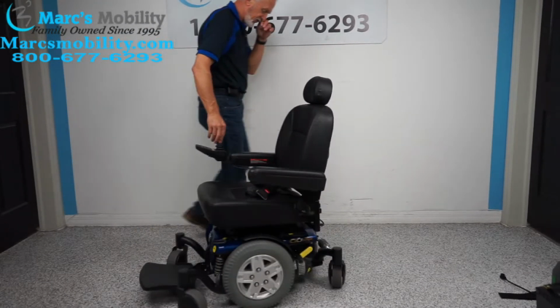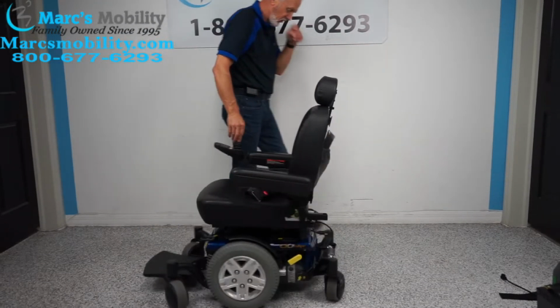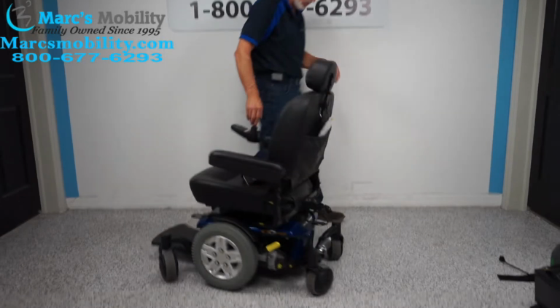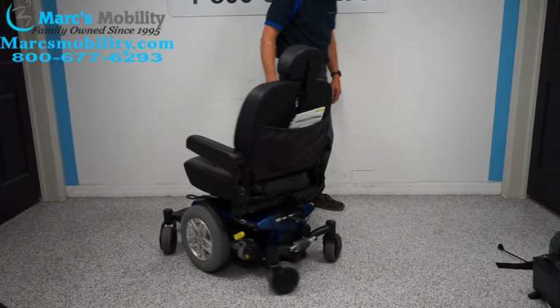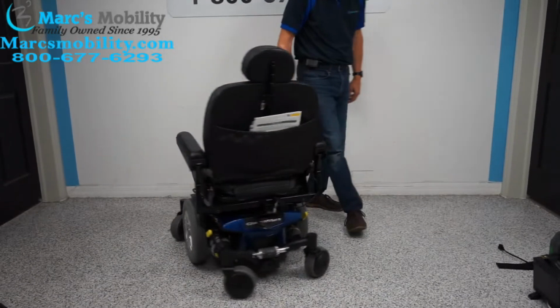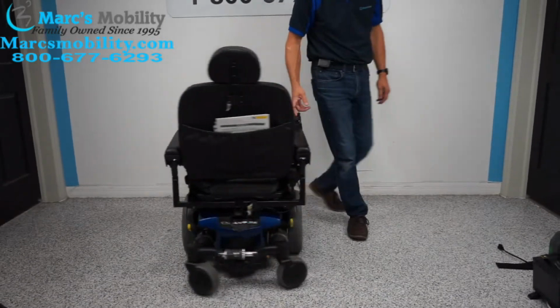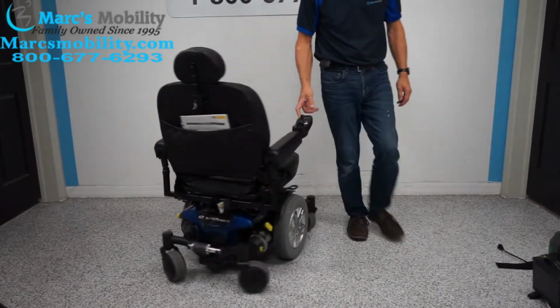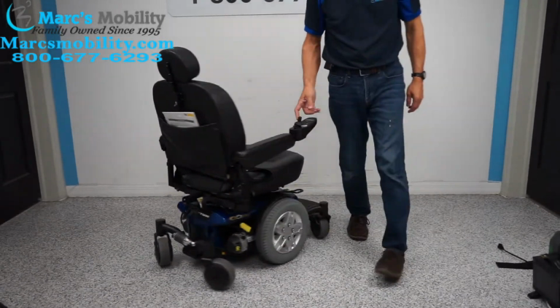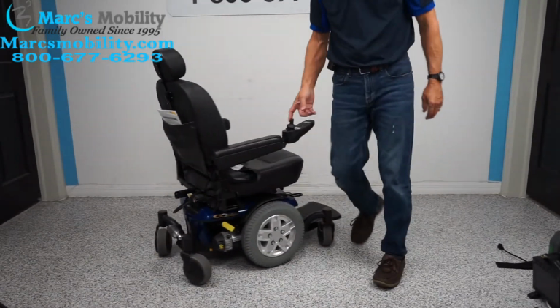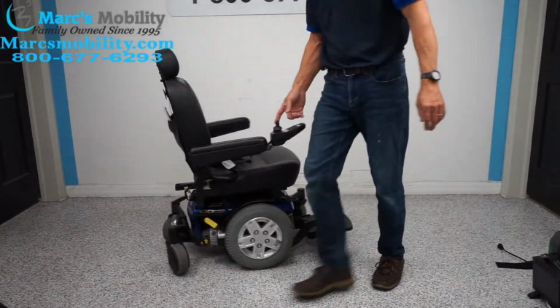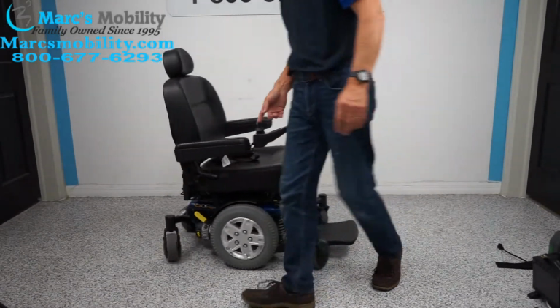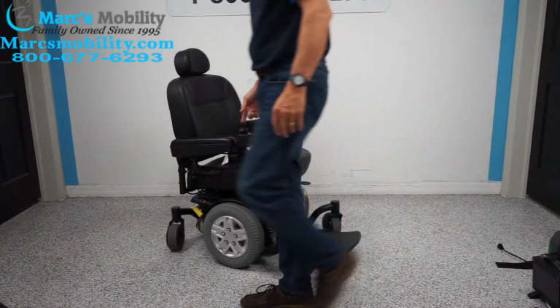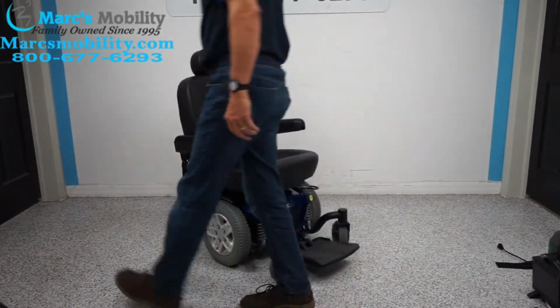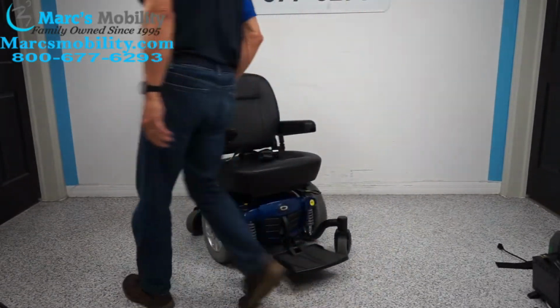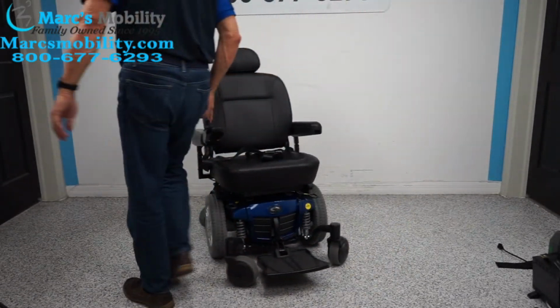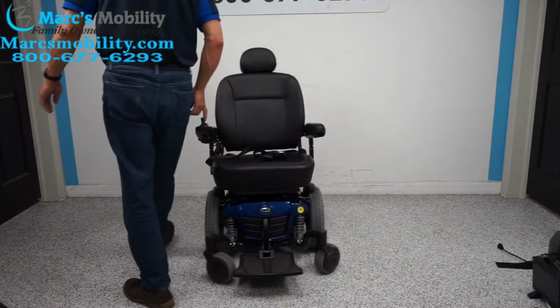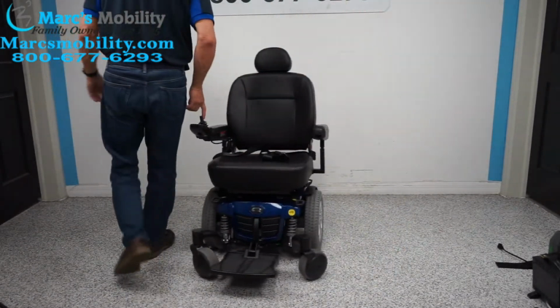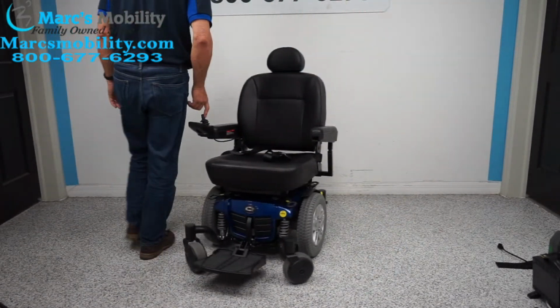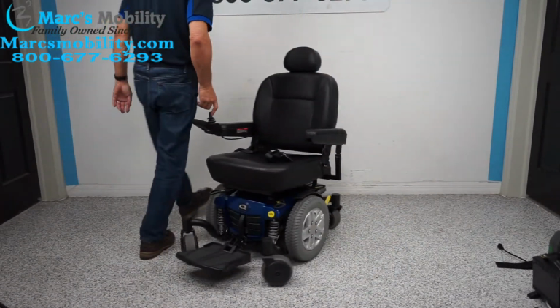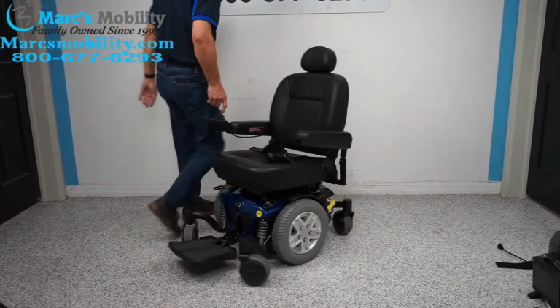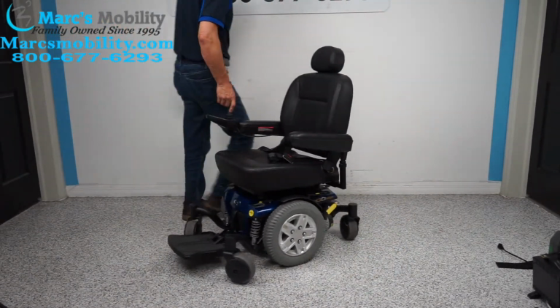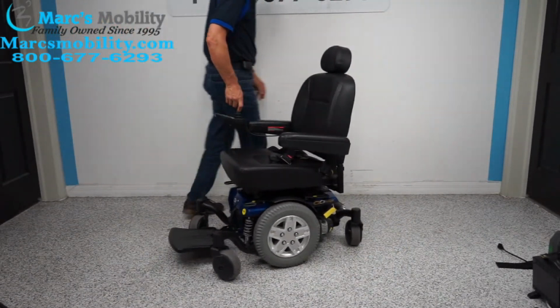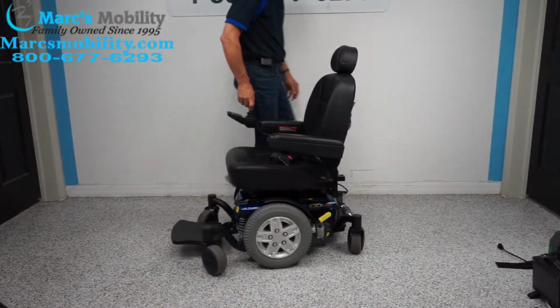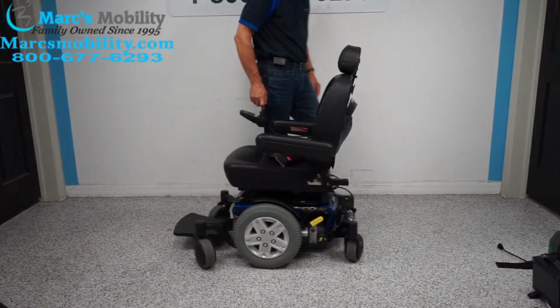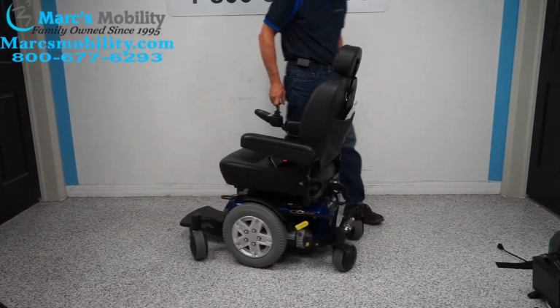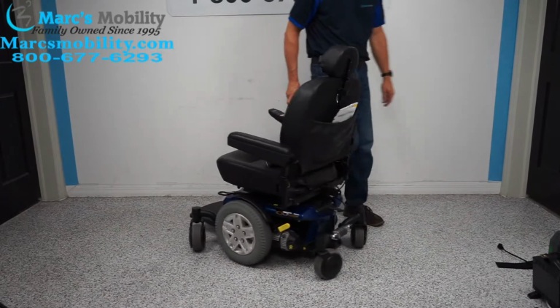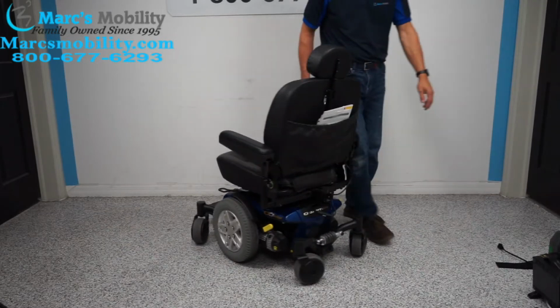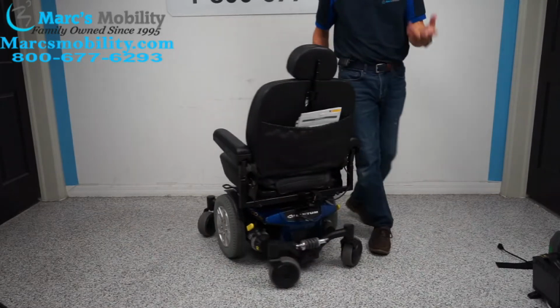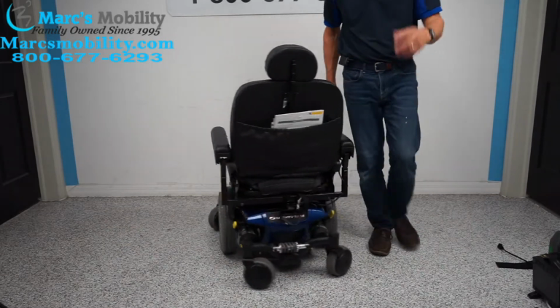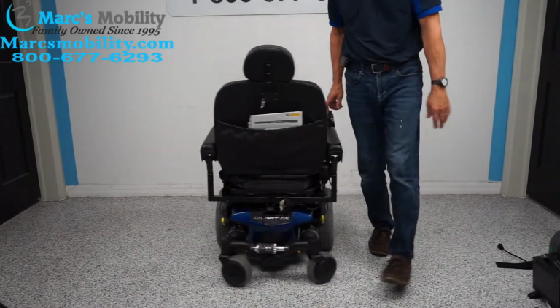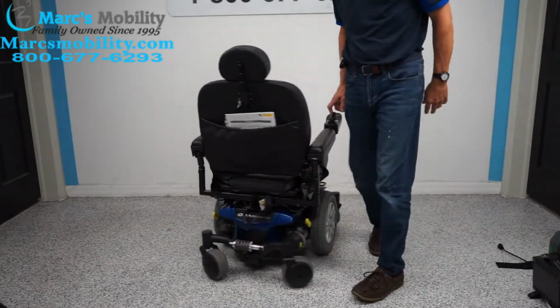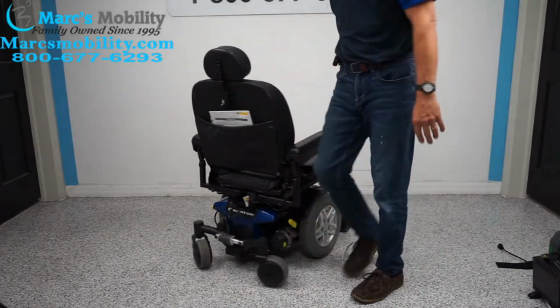I want to show you the turning radius on this chair. If you turn in a circle in your house, that's what you're looking at — you can turn like this all day long without moving, once you learn how to drive it.